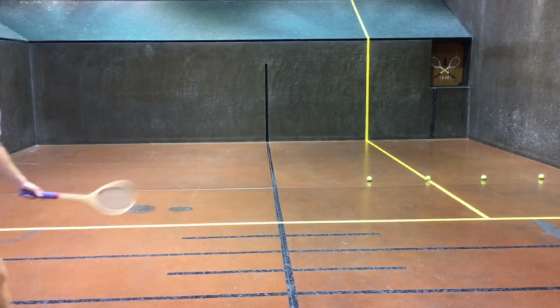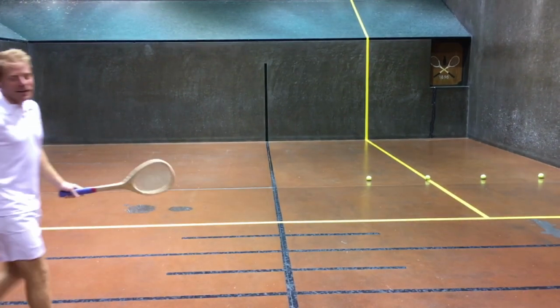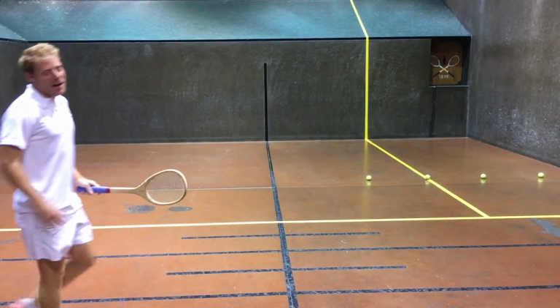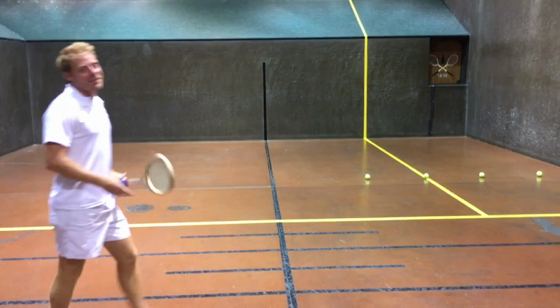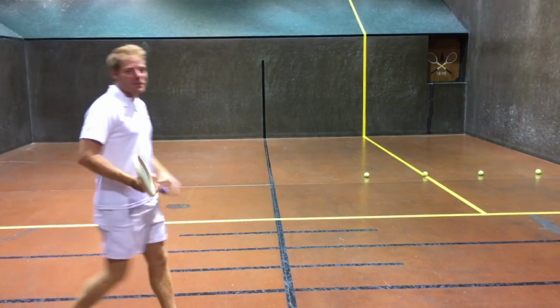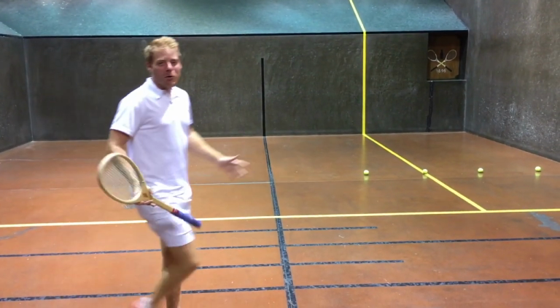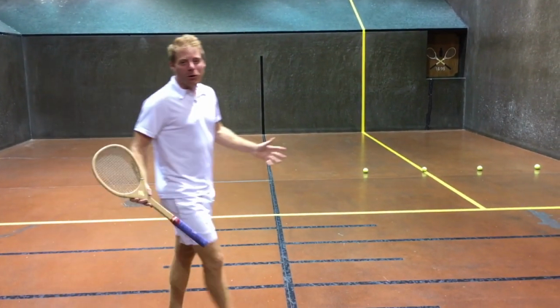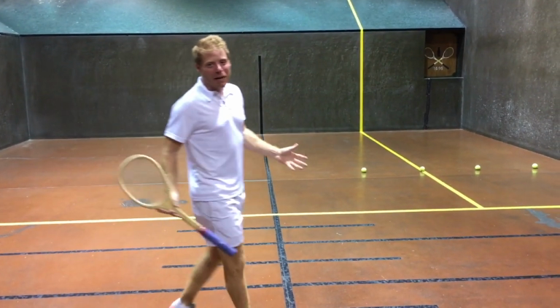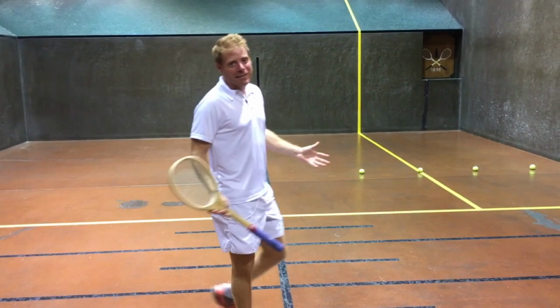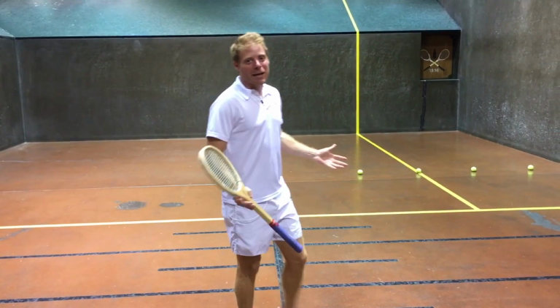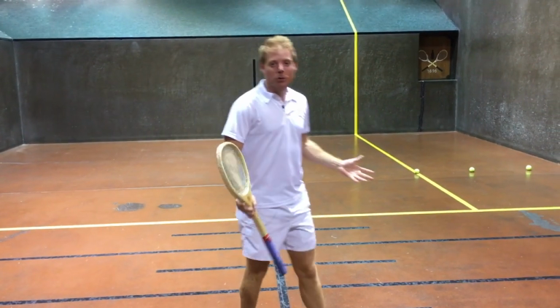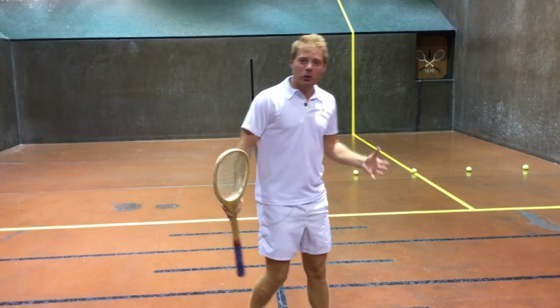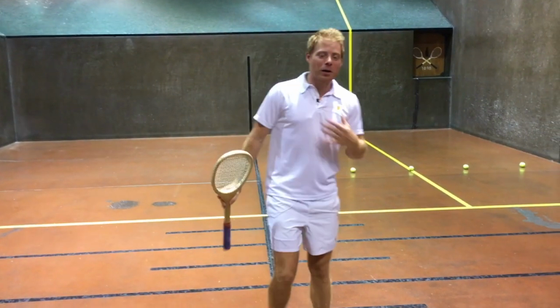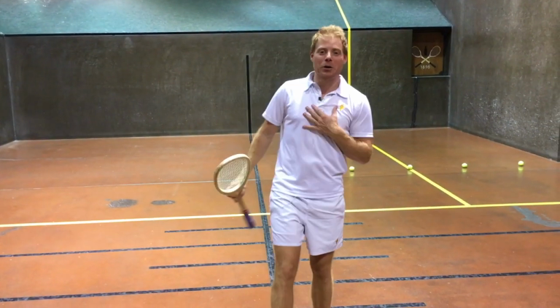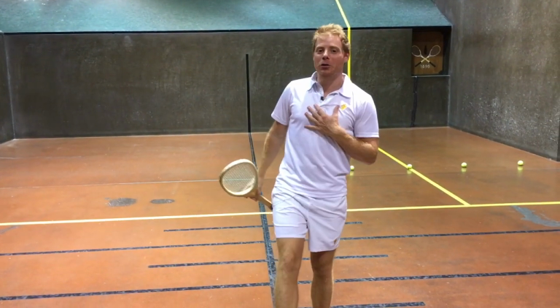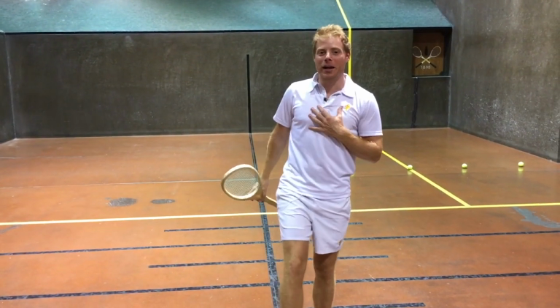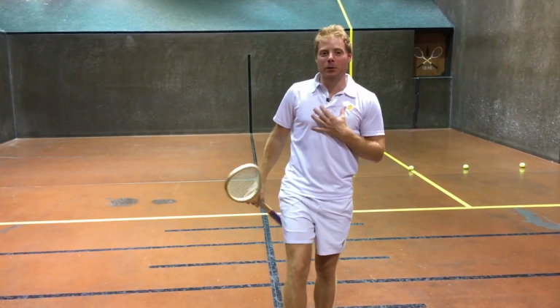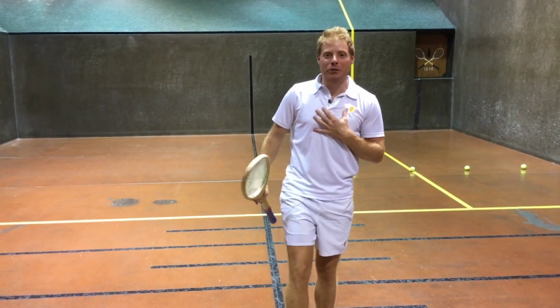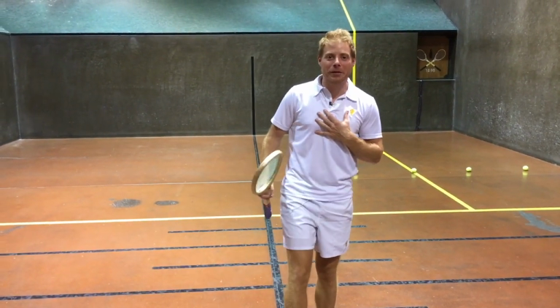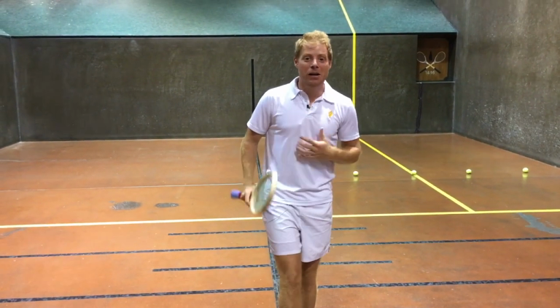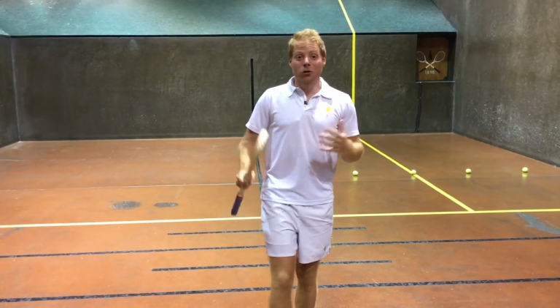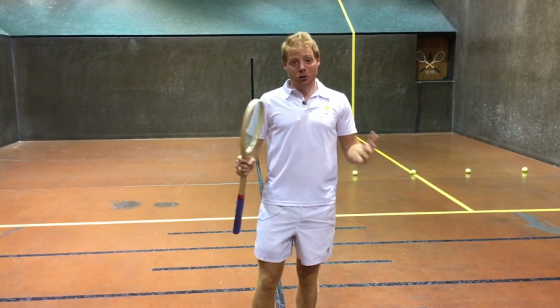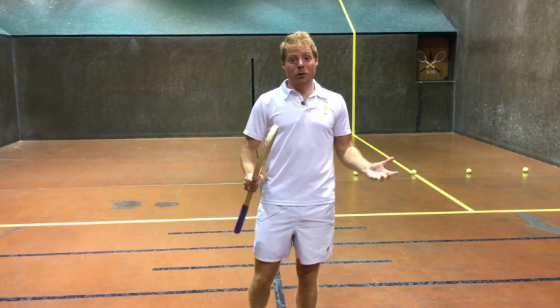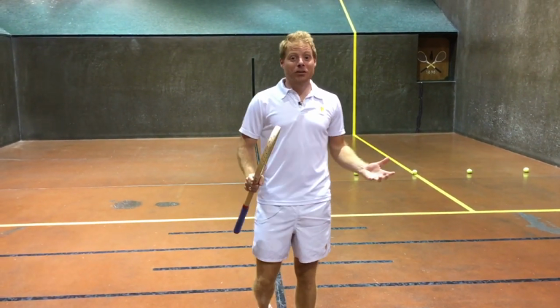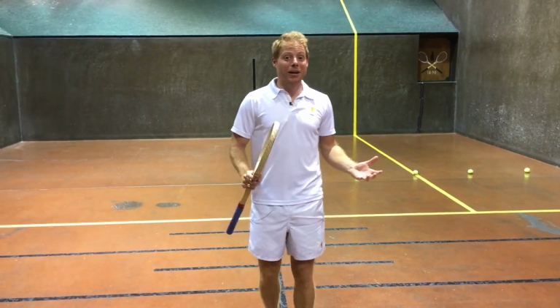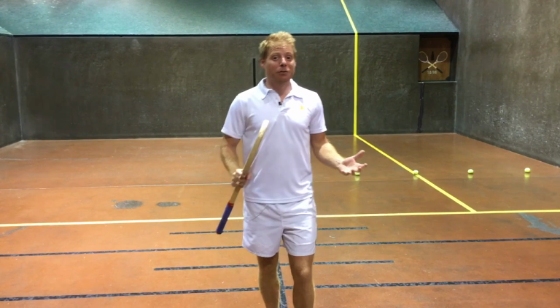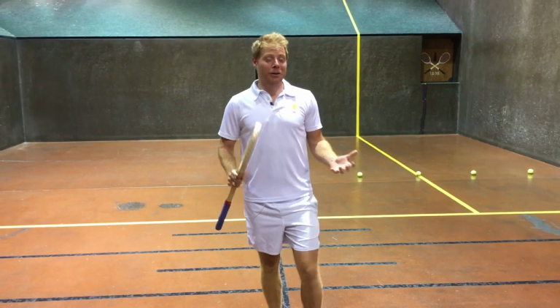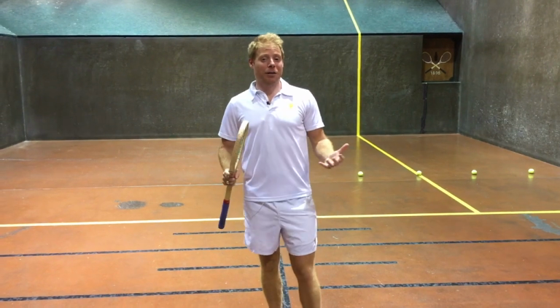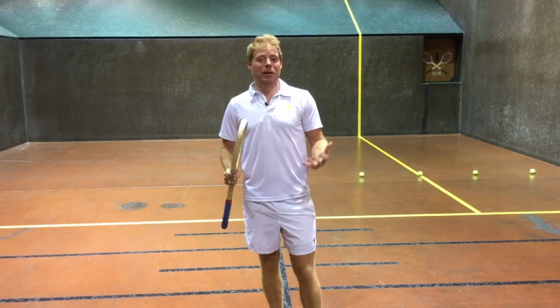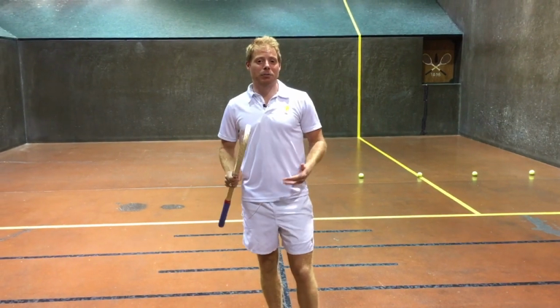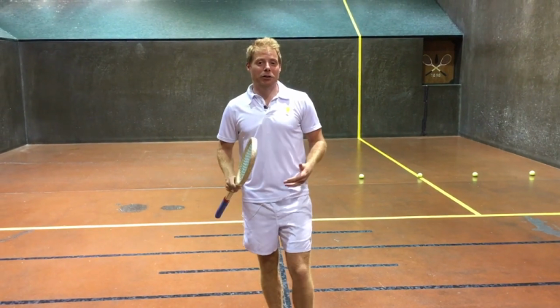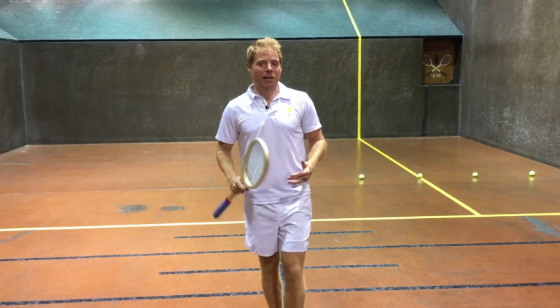Hey guys, welcome back to Cam's Corner. I'm your host, Camden Revere. Super excited for a tip that I'm going to bring you today.